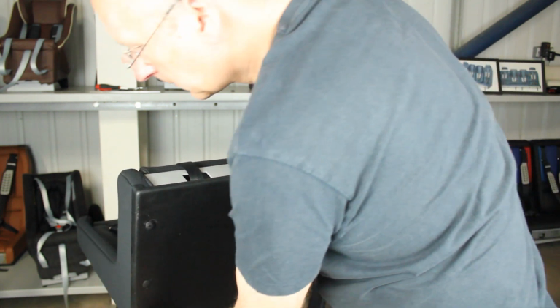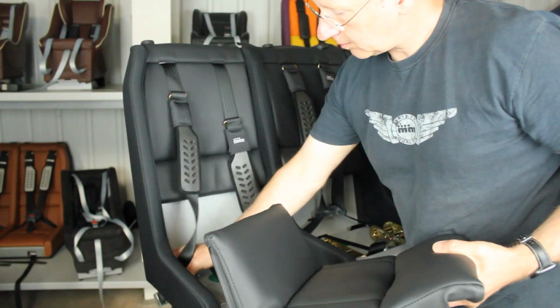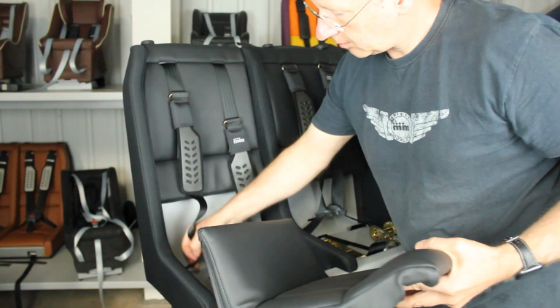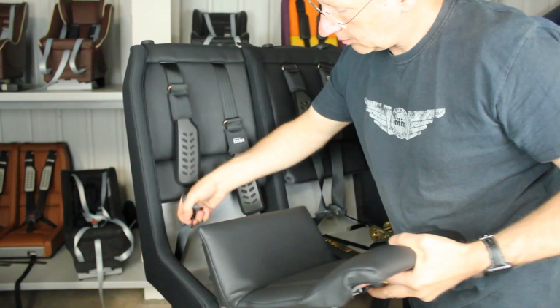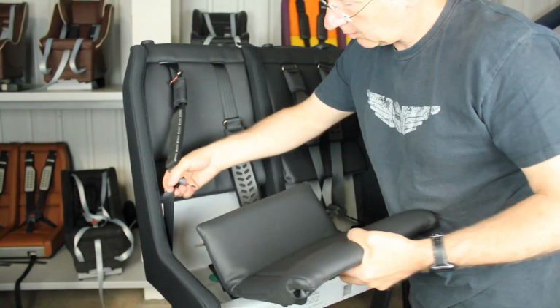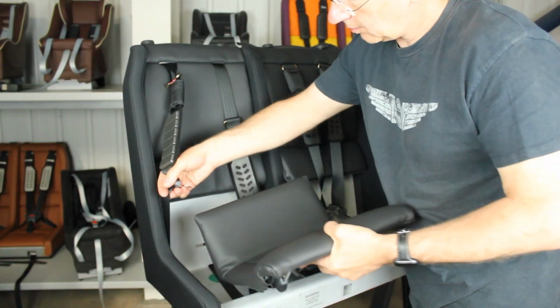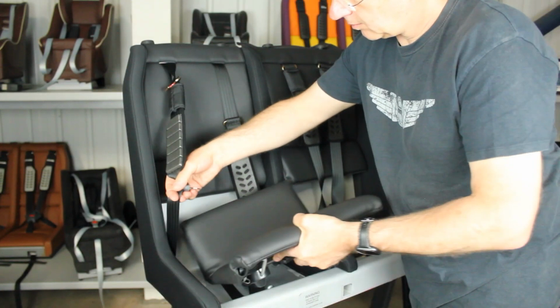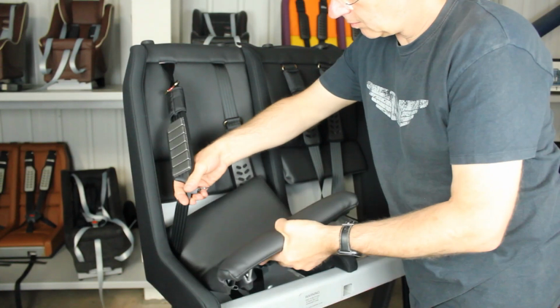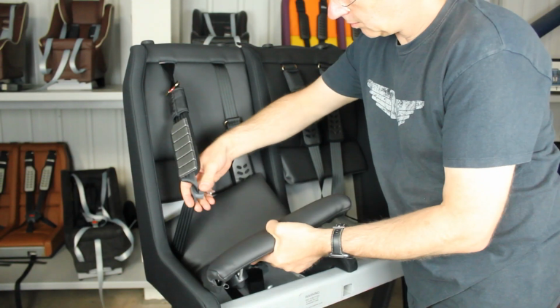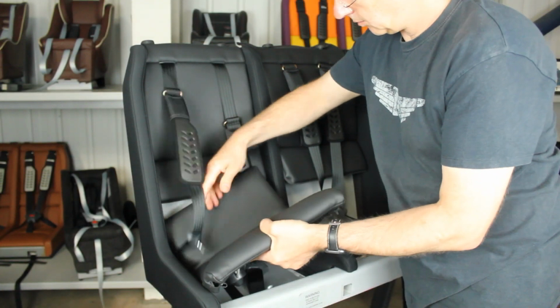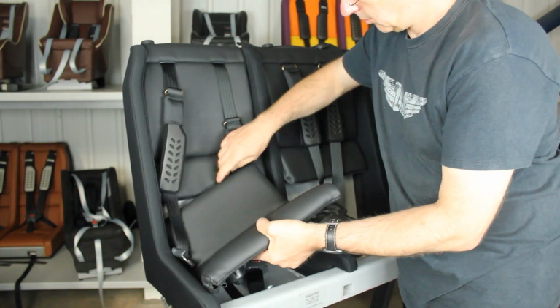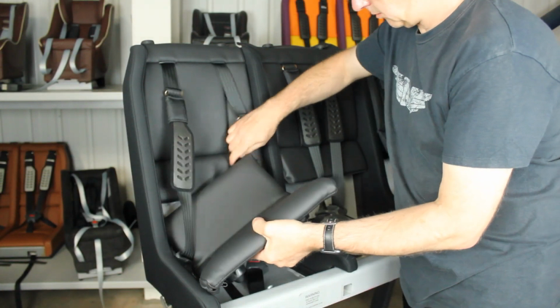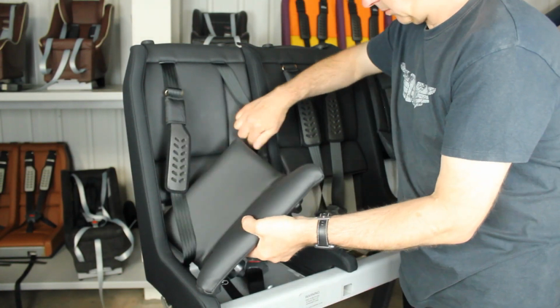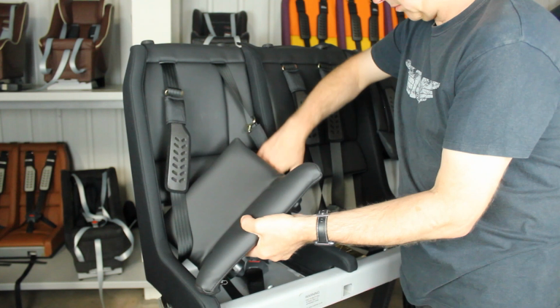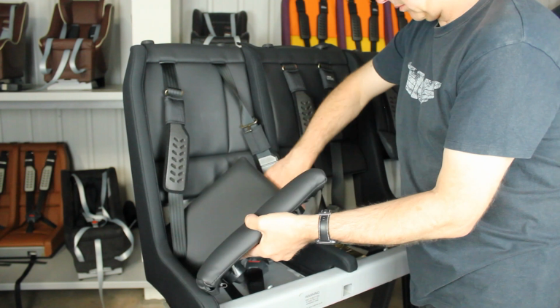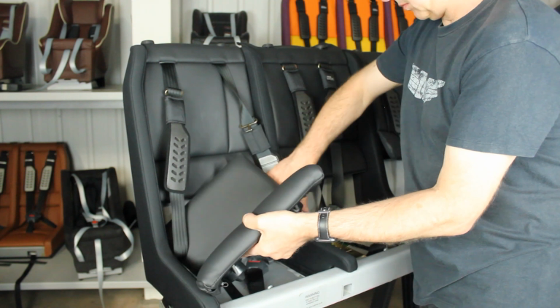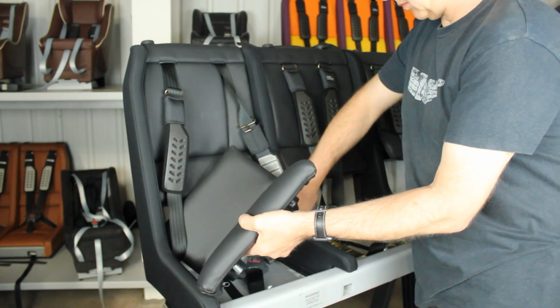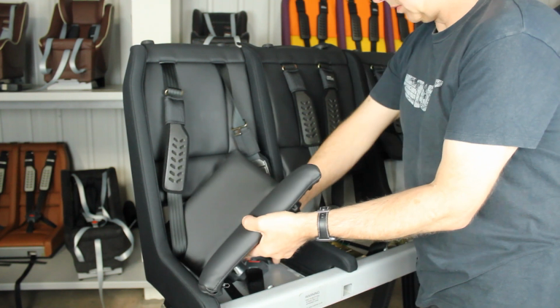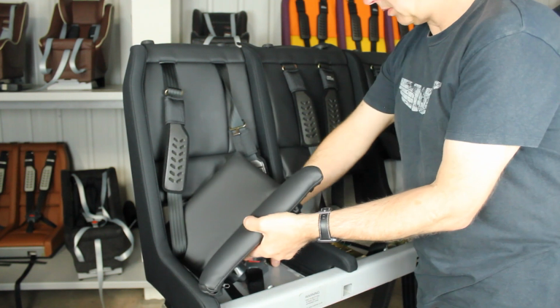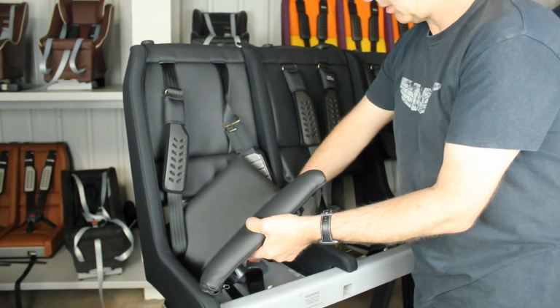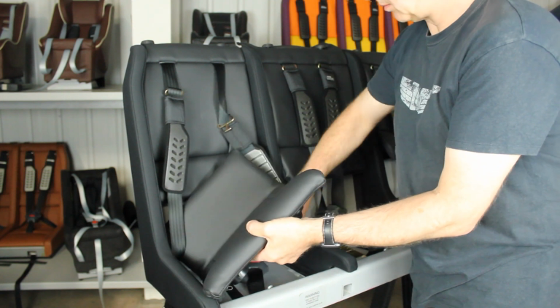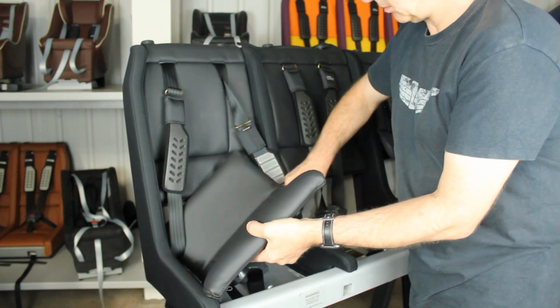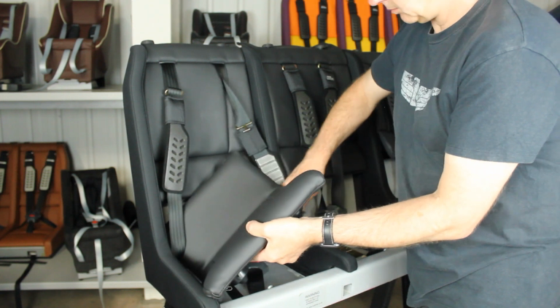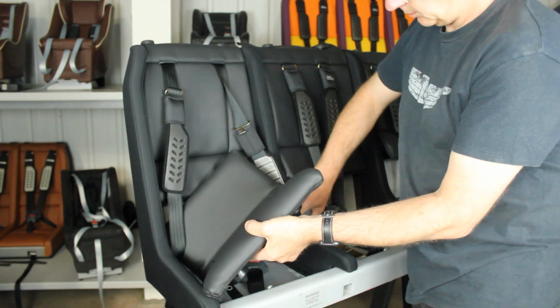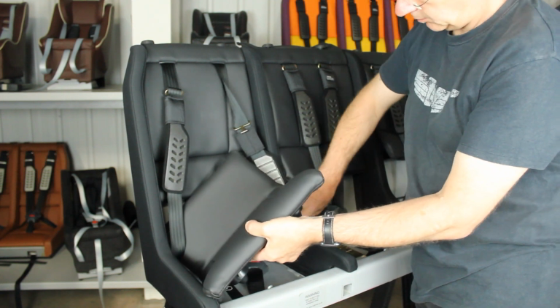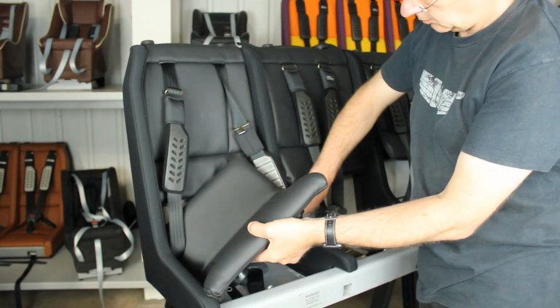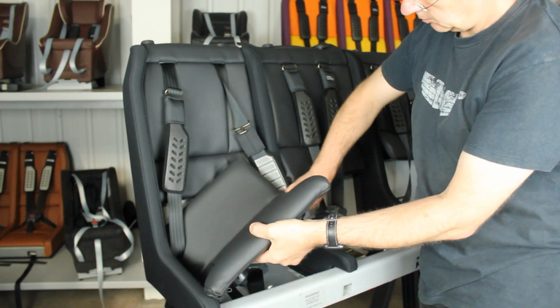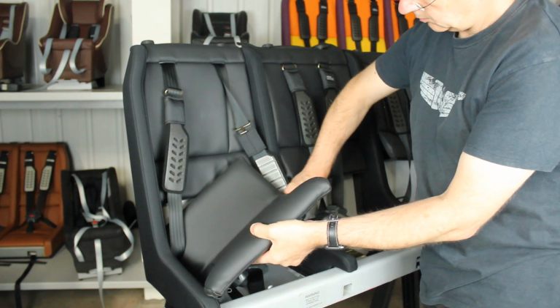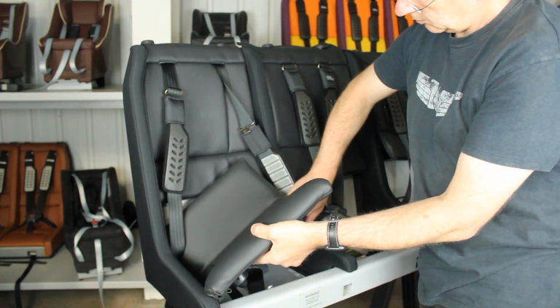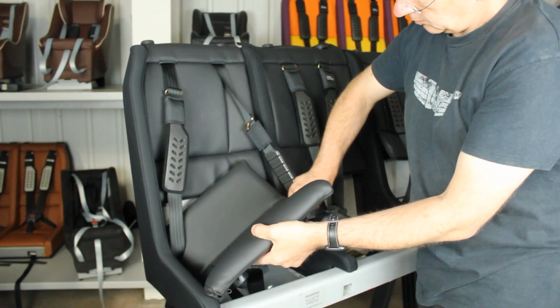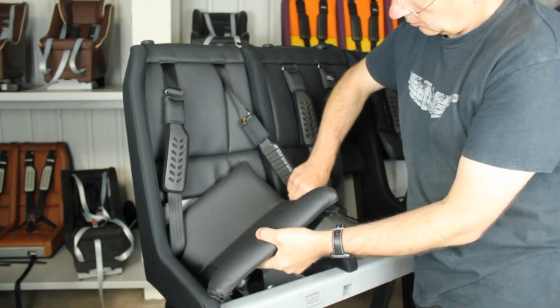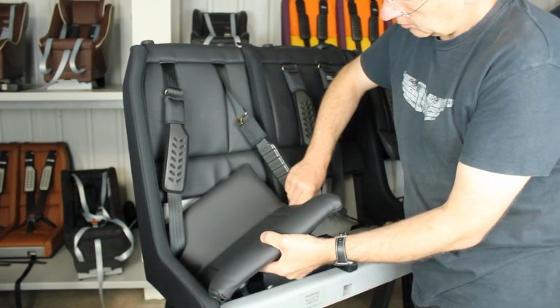You can now replace the seat cushions and your new harness or chest pads are ready to go.